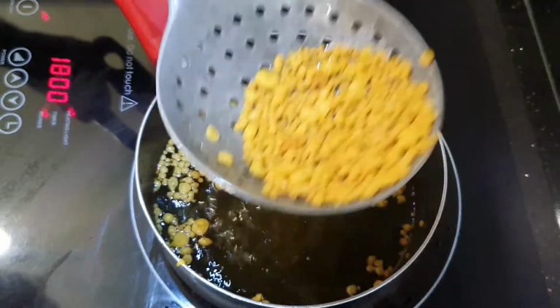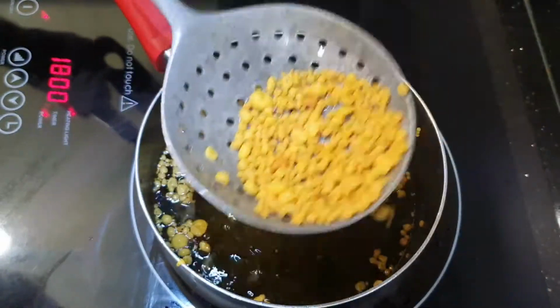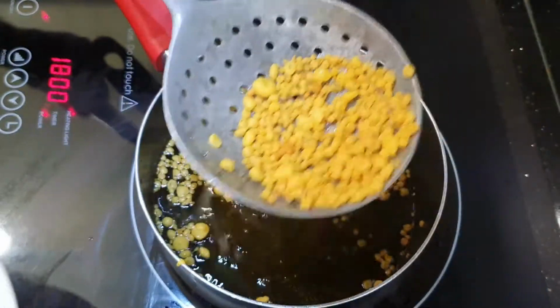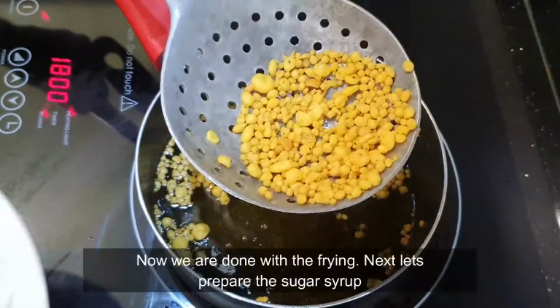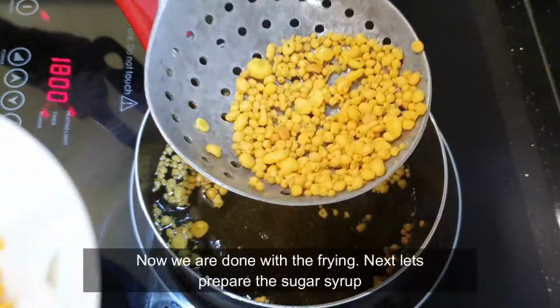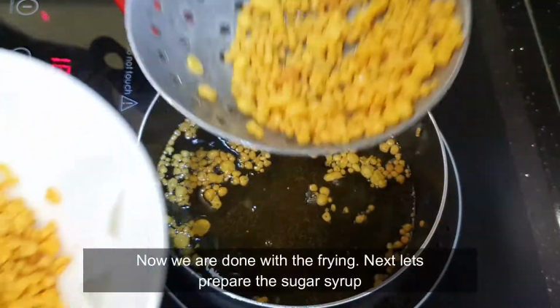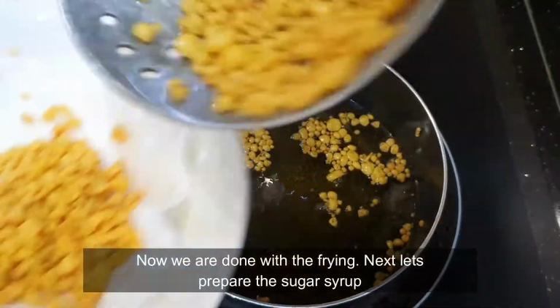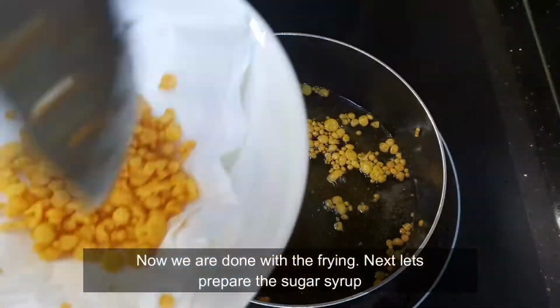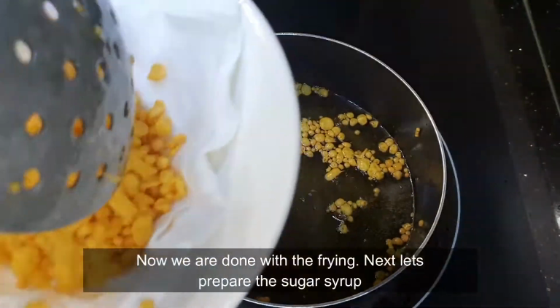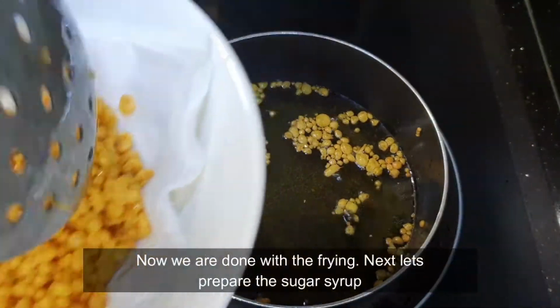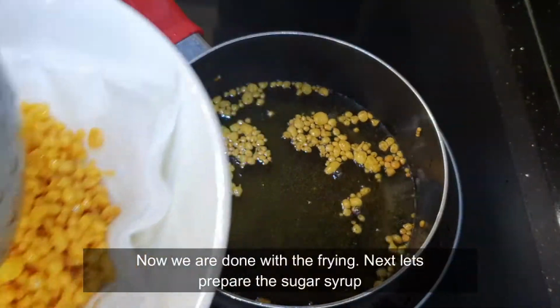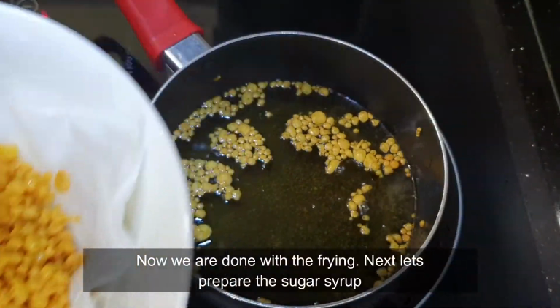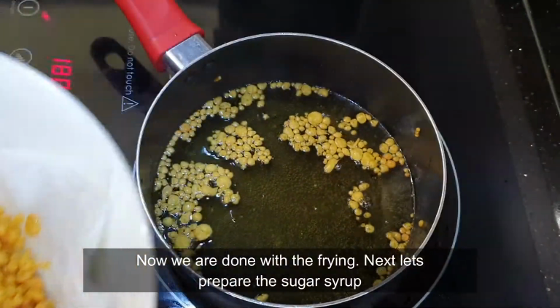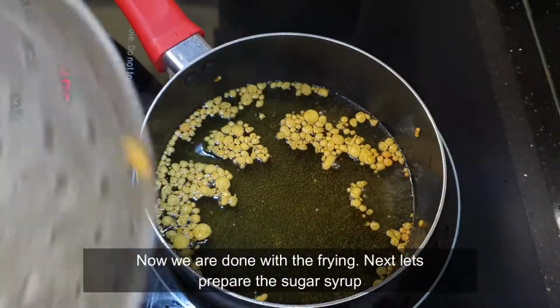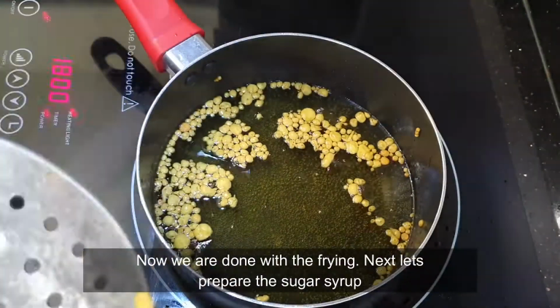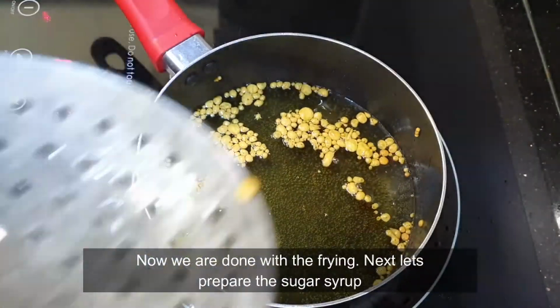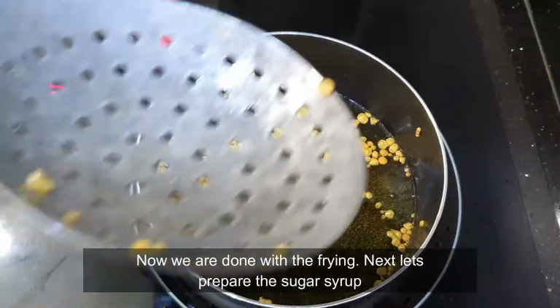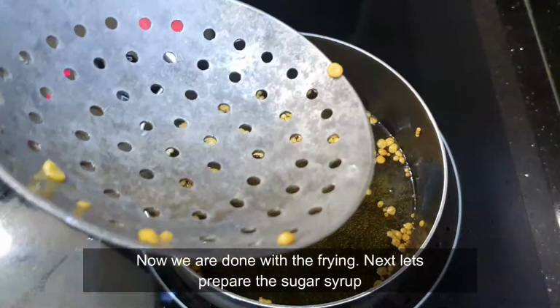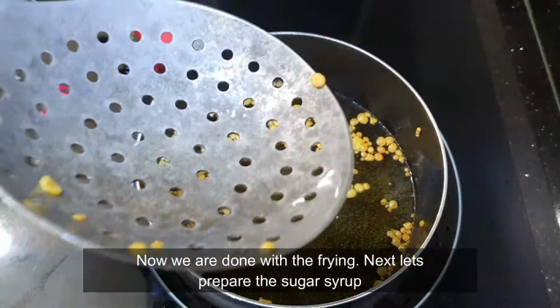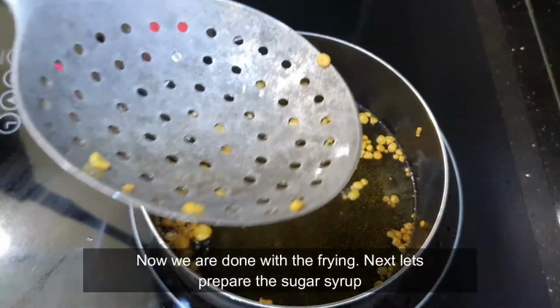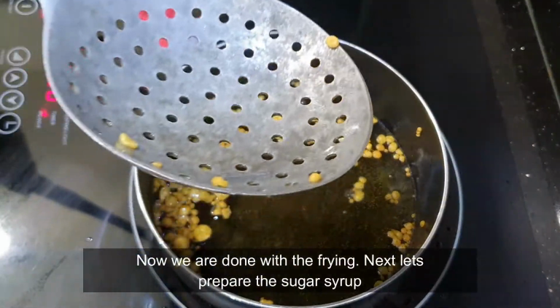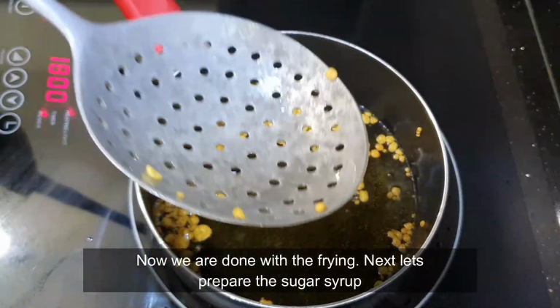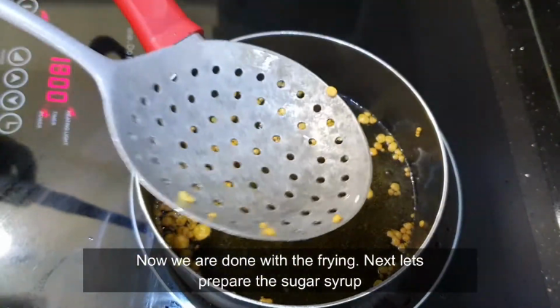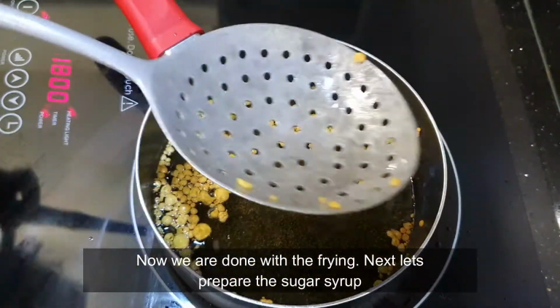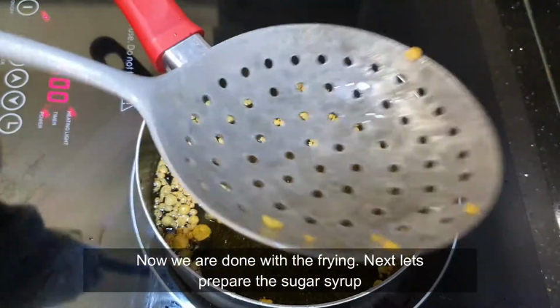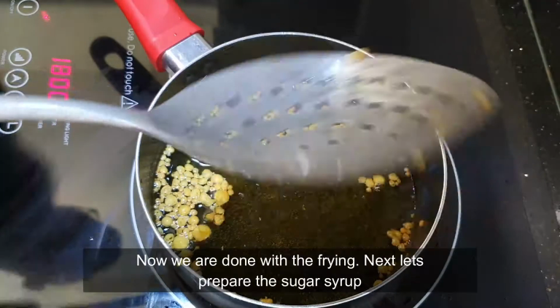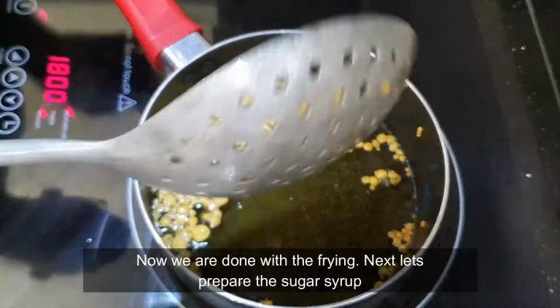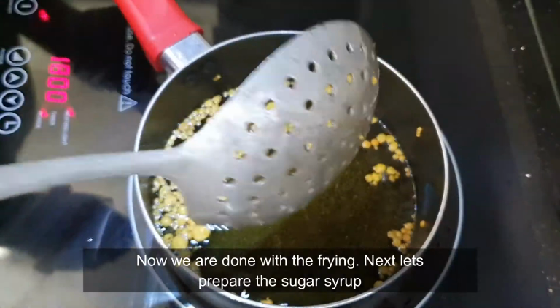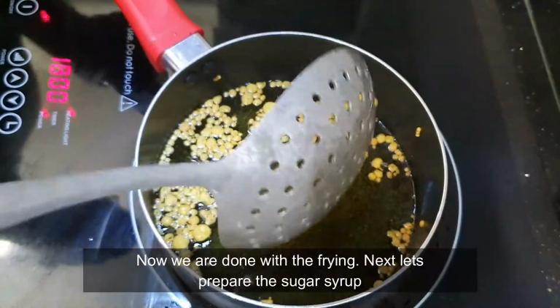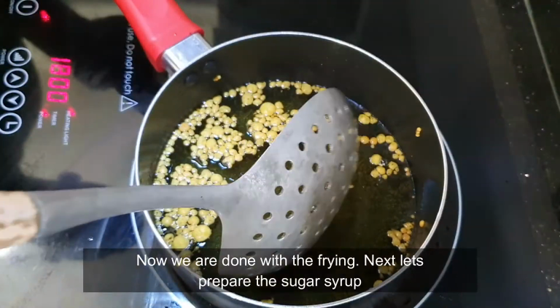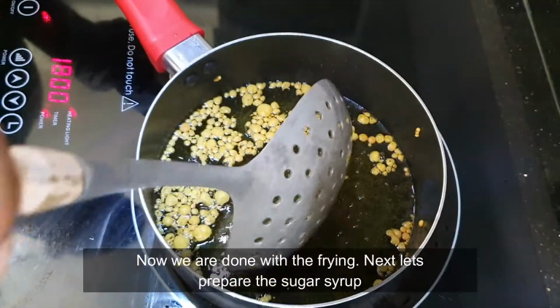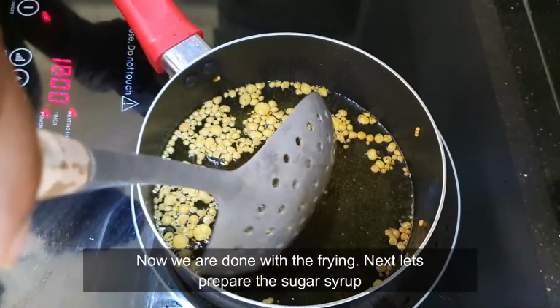So guys, now we are done with the frying part. Next we are going to prepare the sugar syrup.